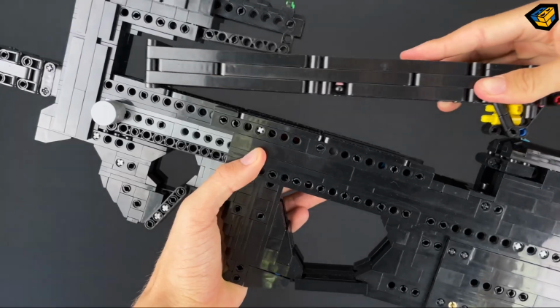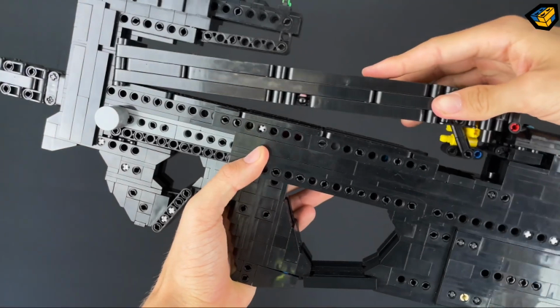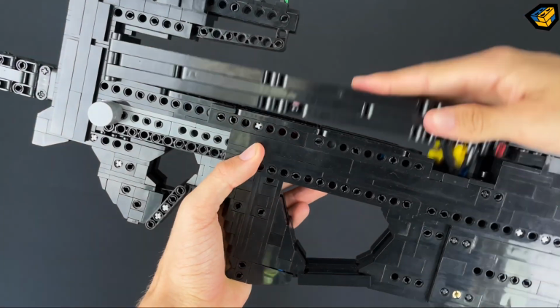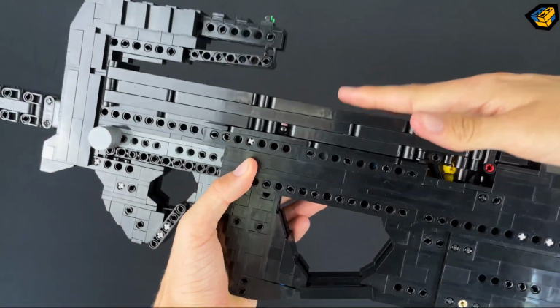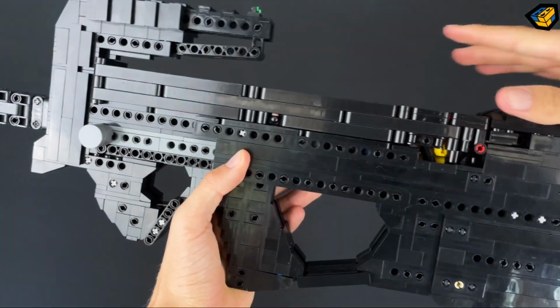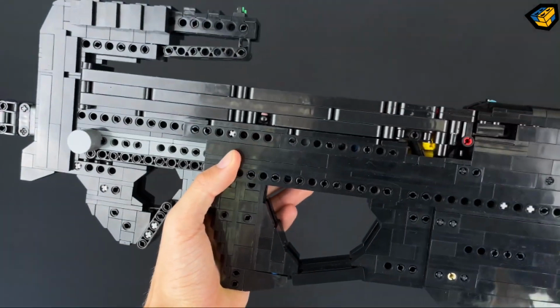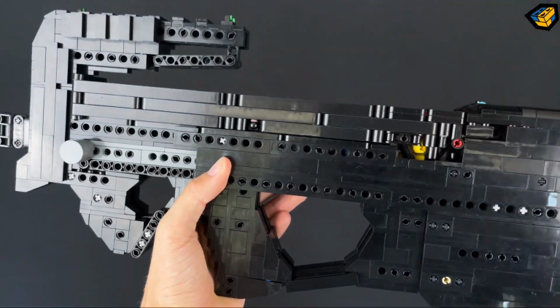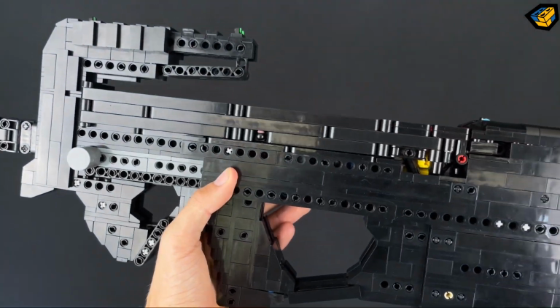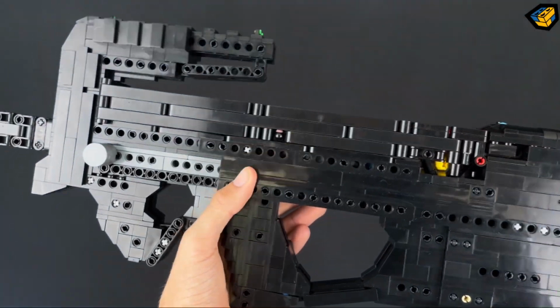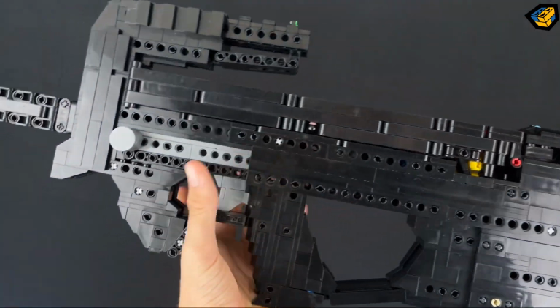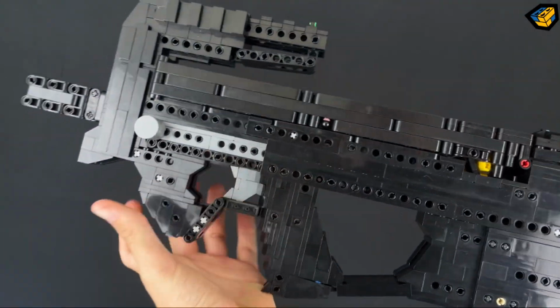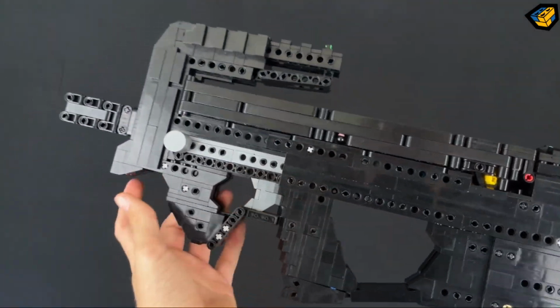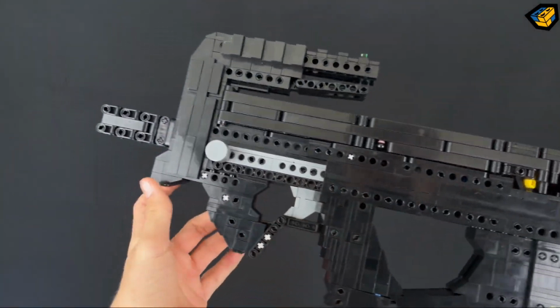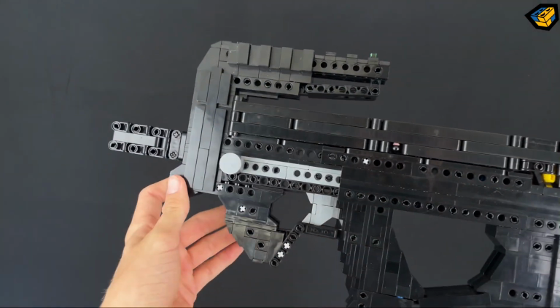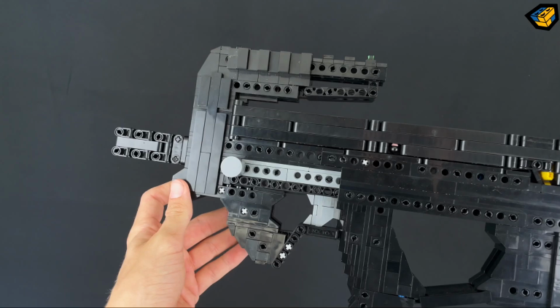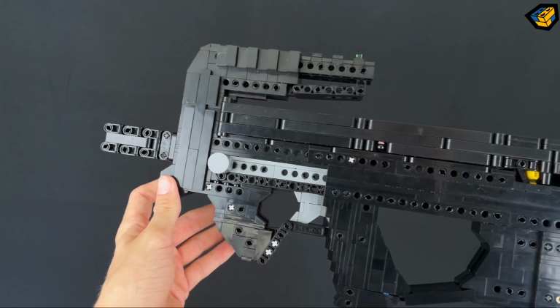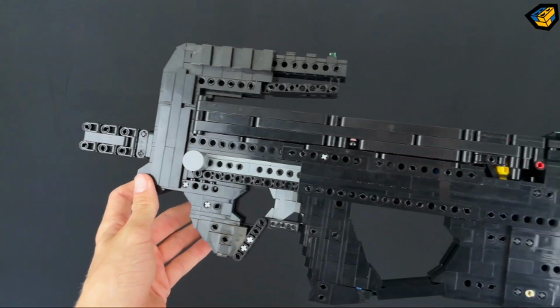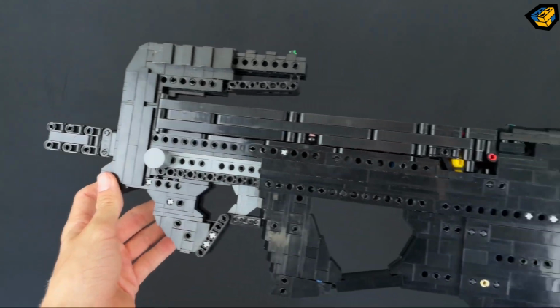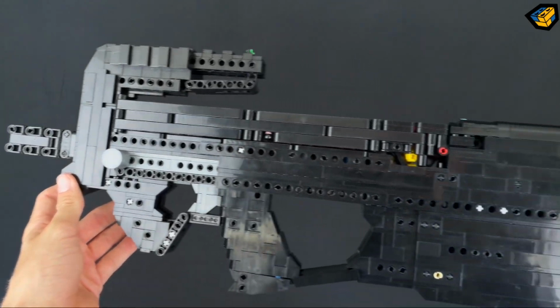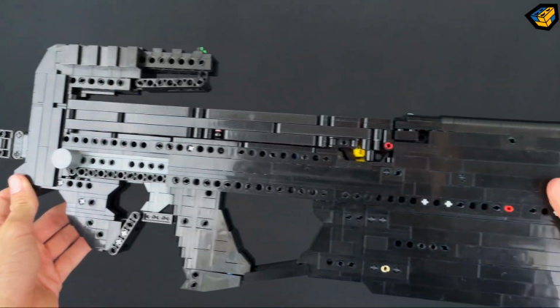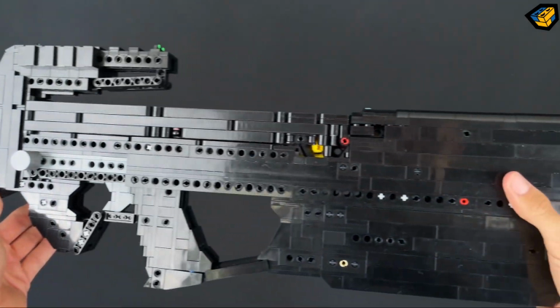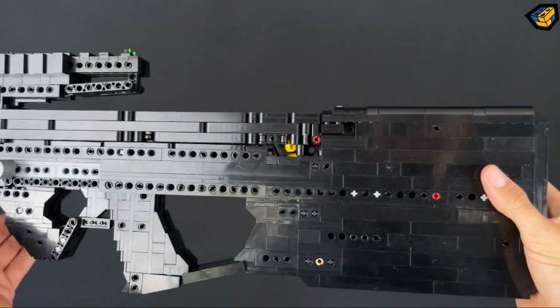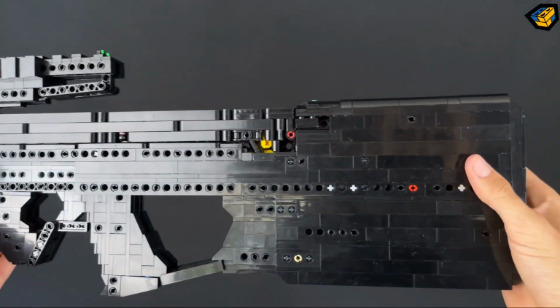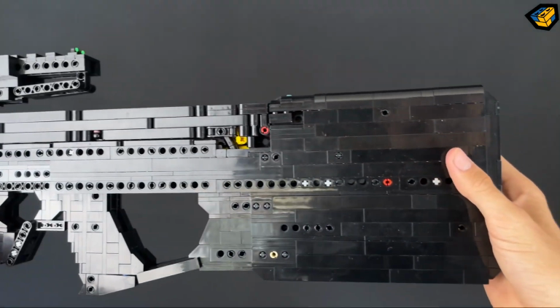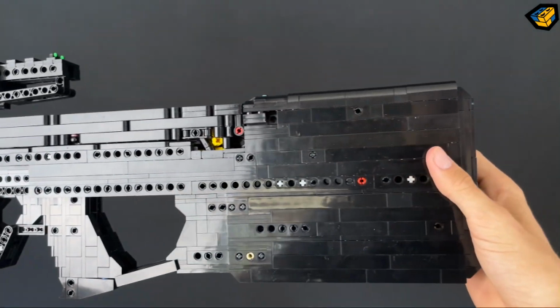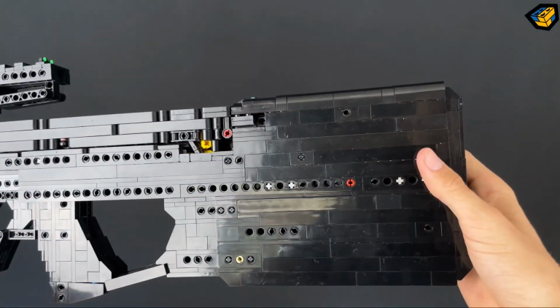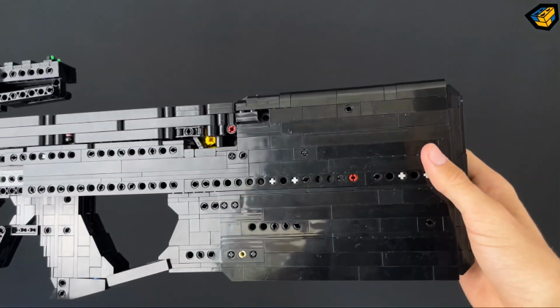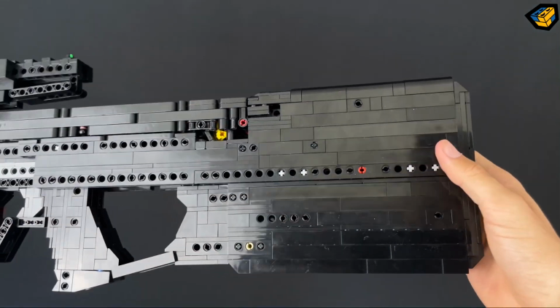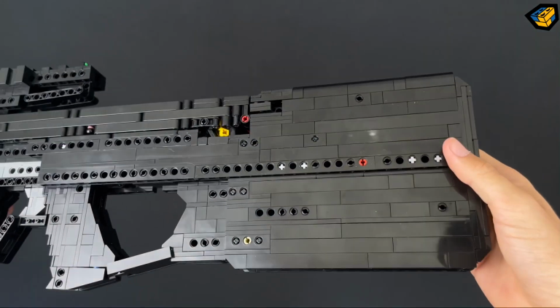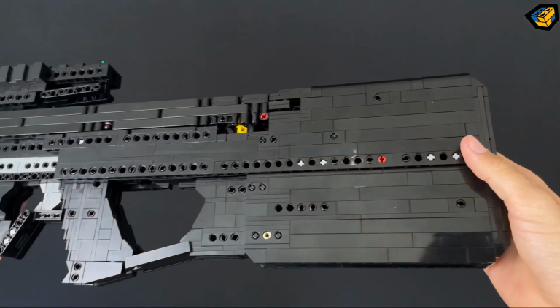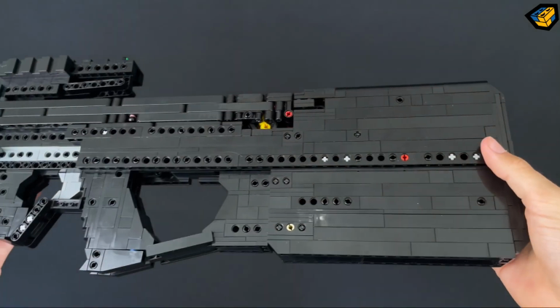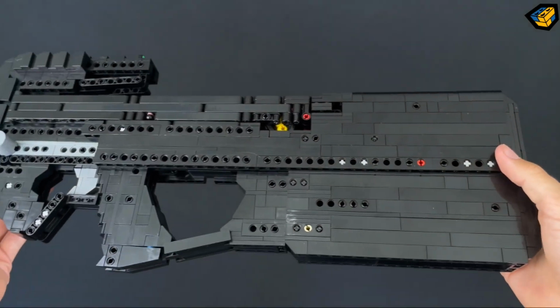My PDSW is built entirely from WeBrick parts. Go and check them out — the link to their website is in the description.